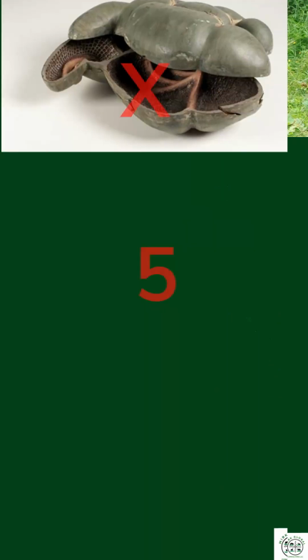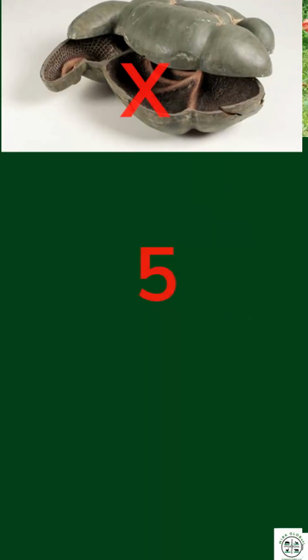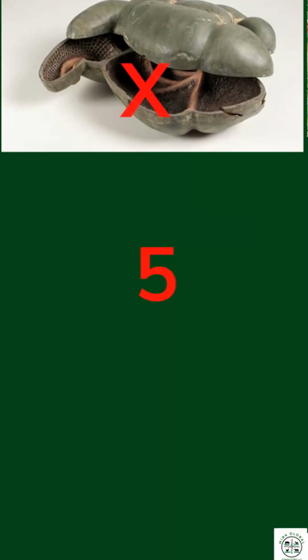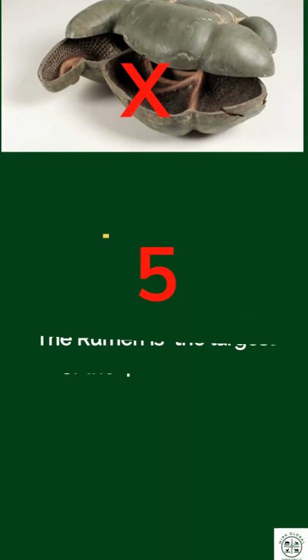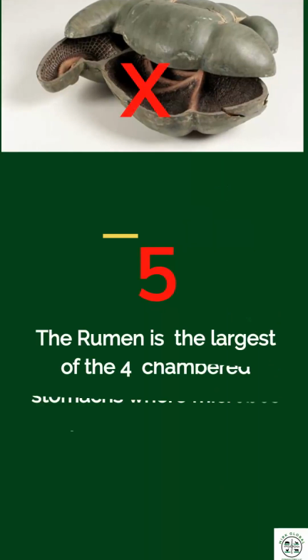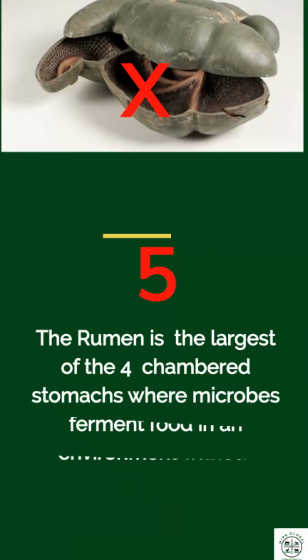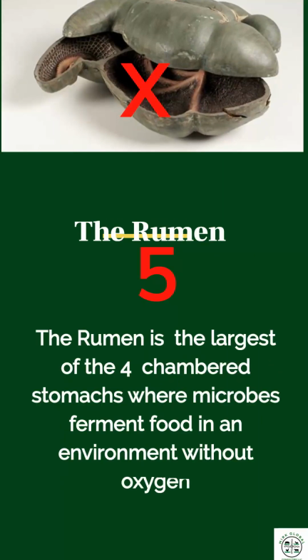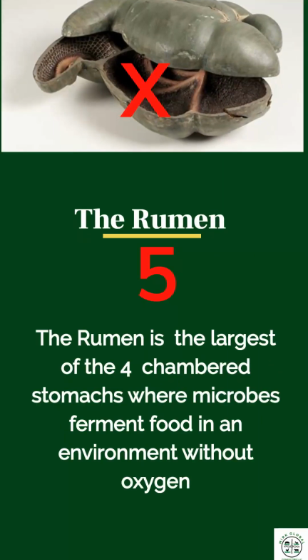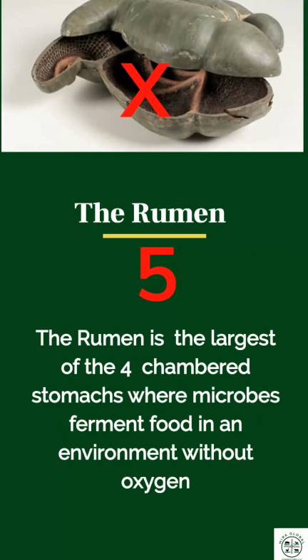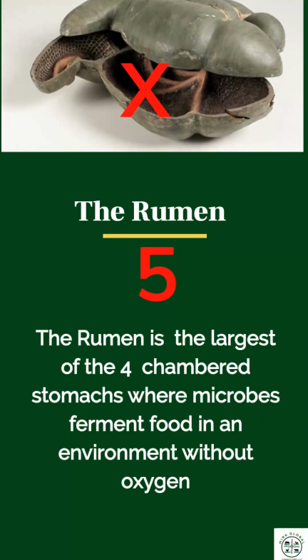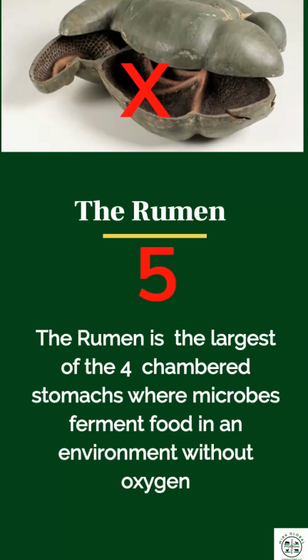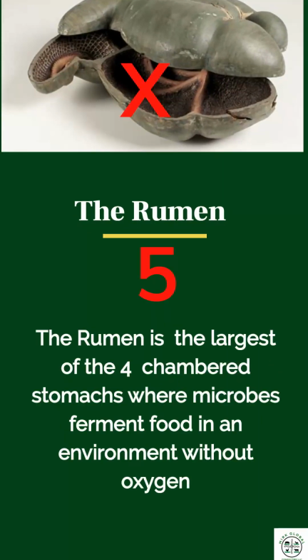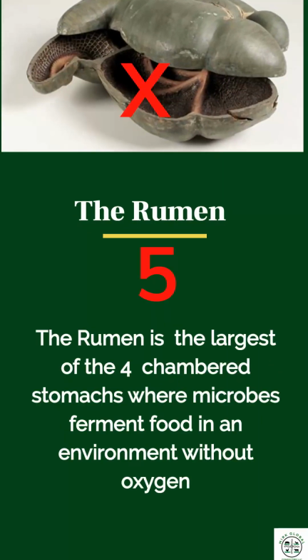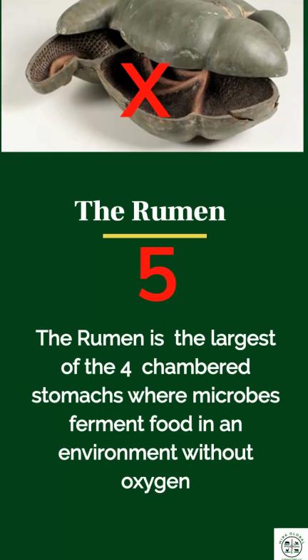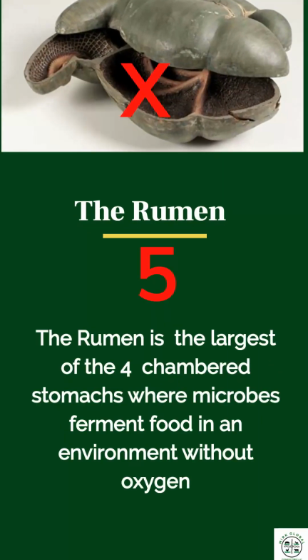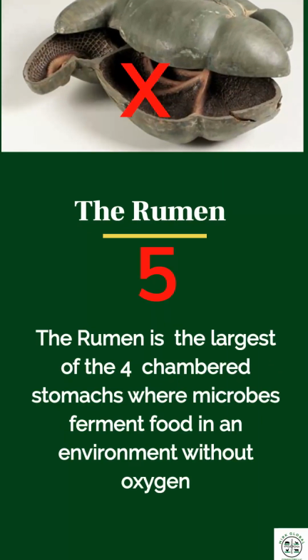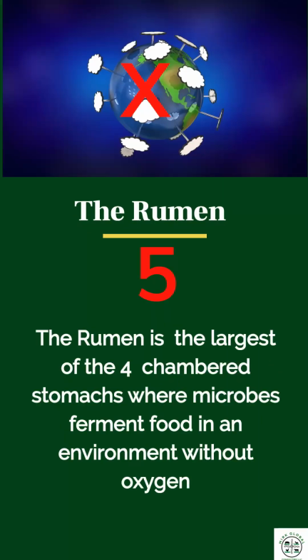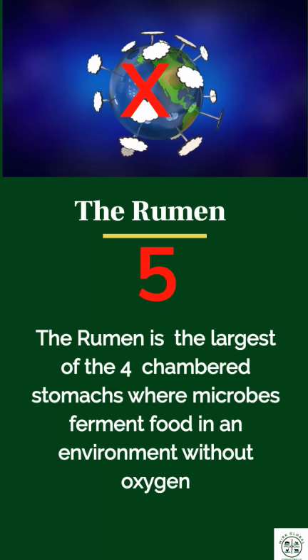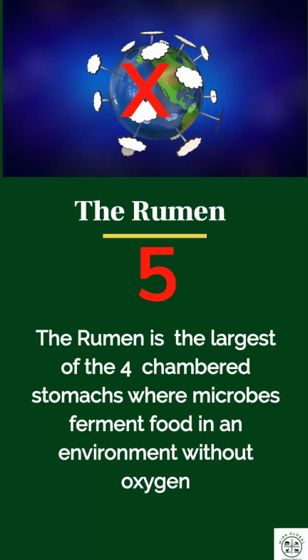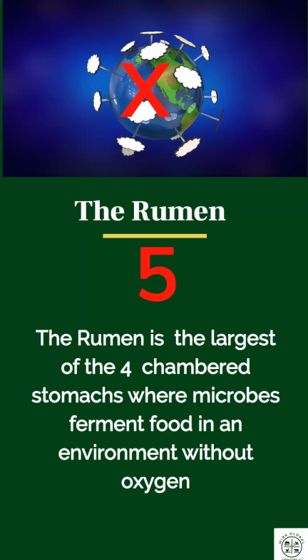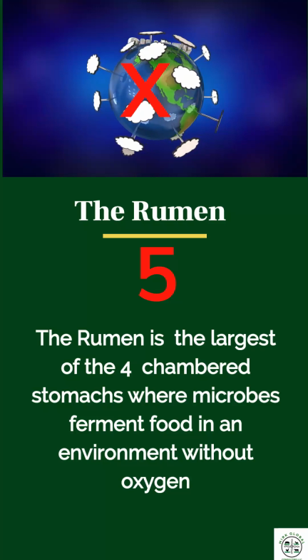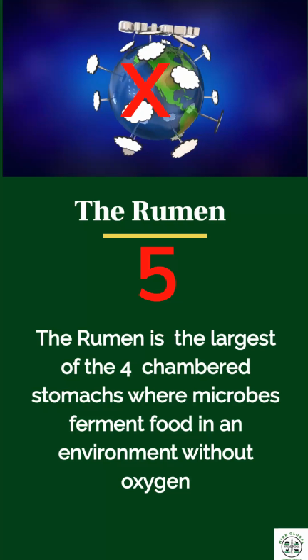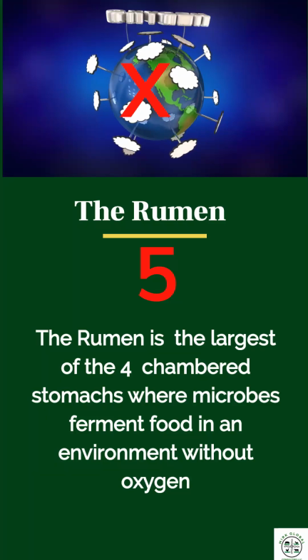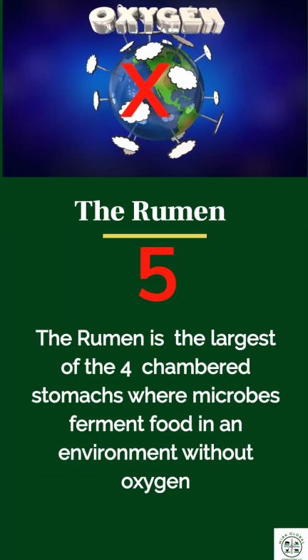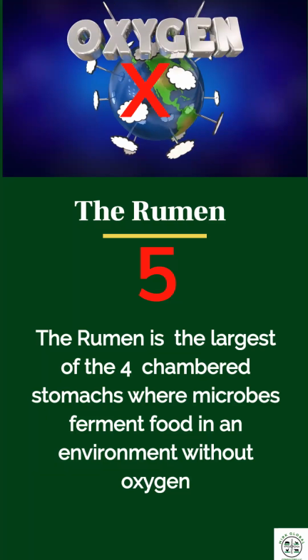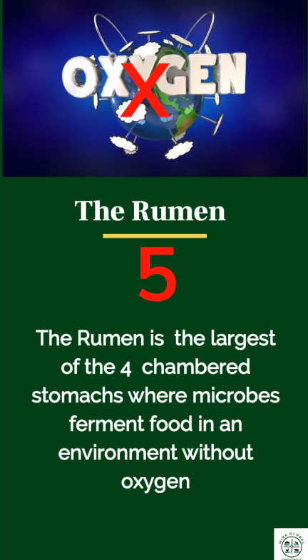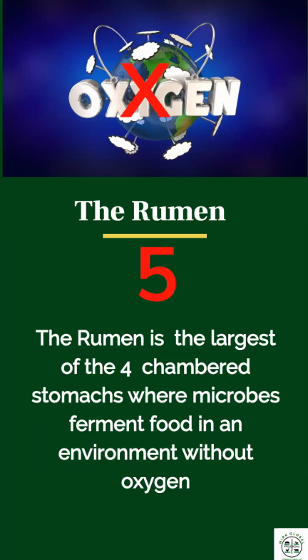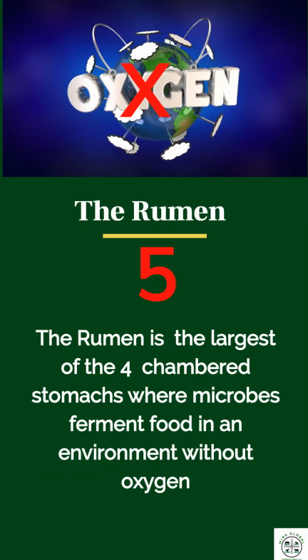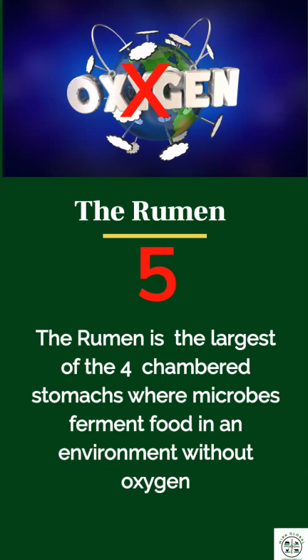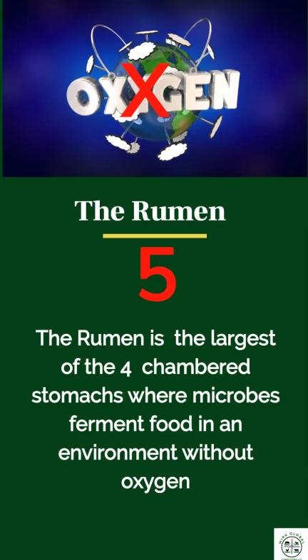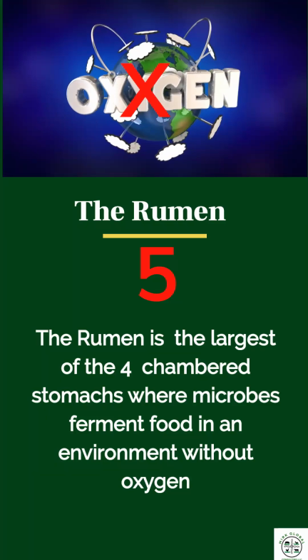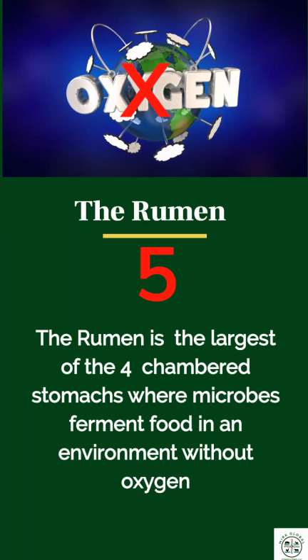5. The rumen is the largest of the four stomachs, where microbes ferment food without oxygen.